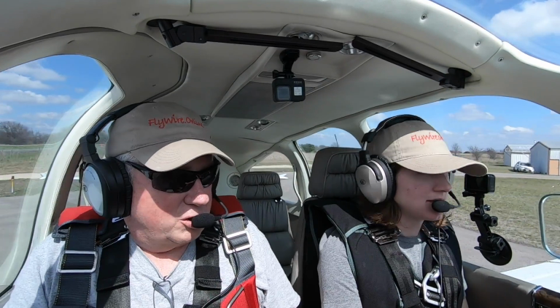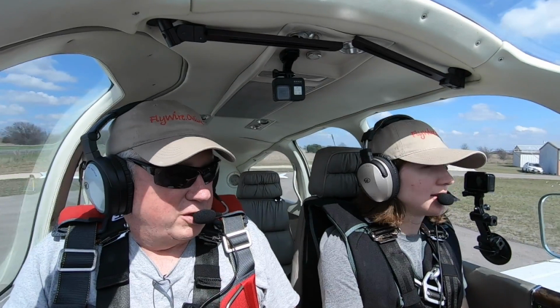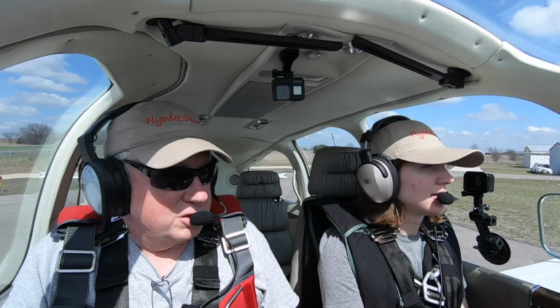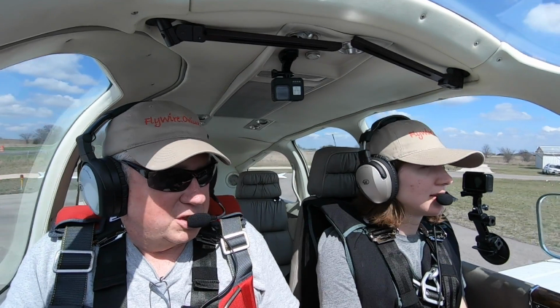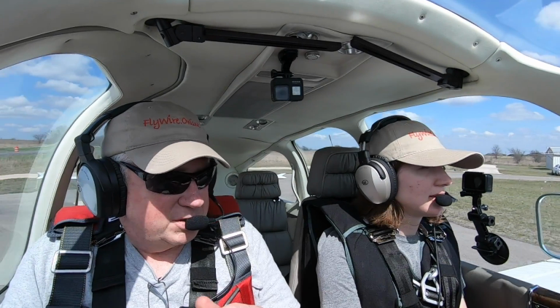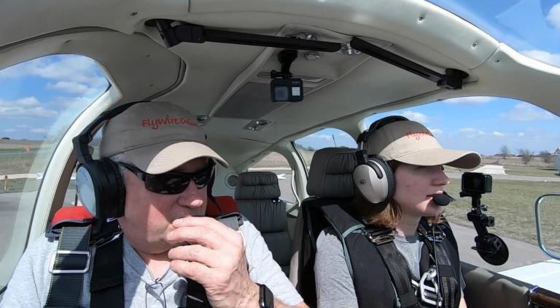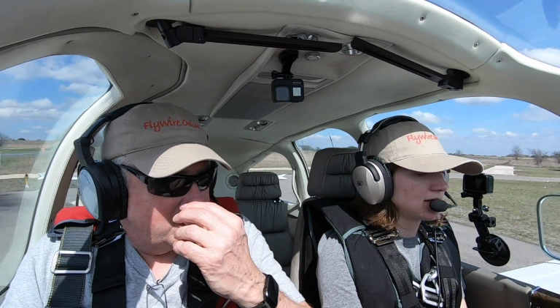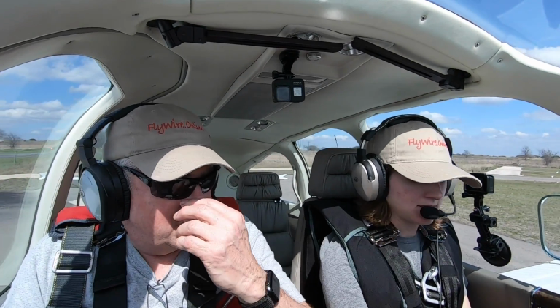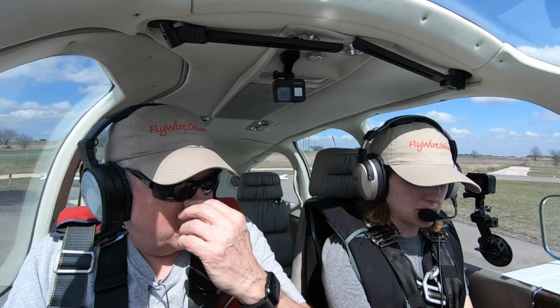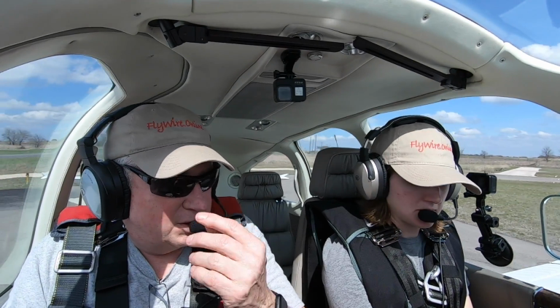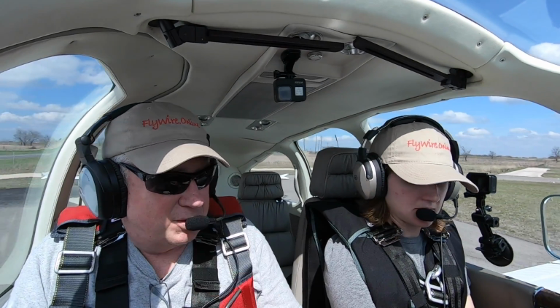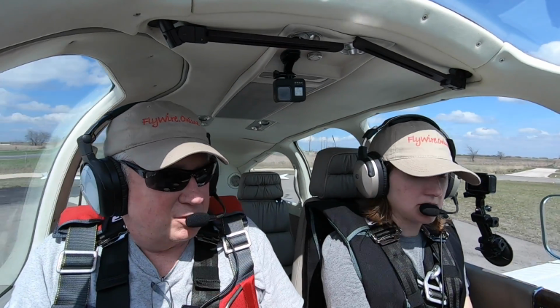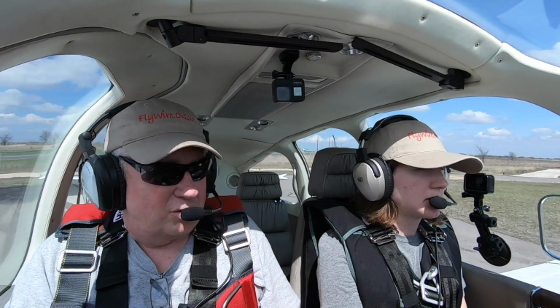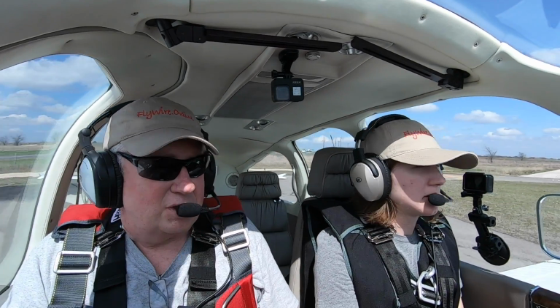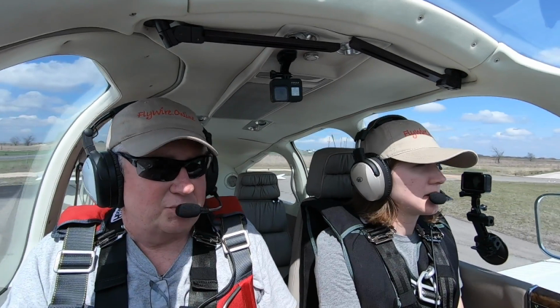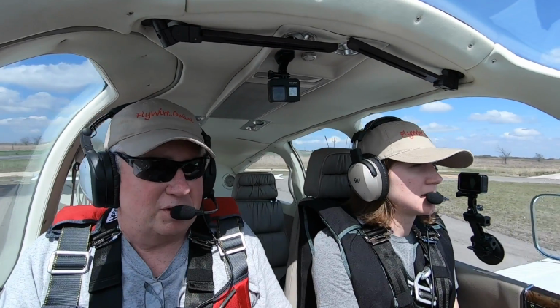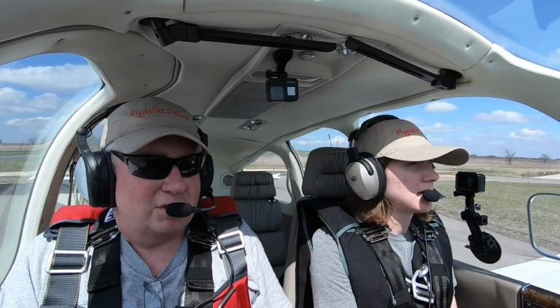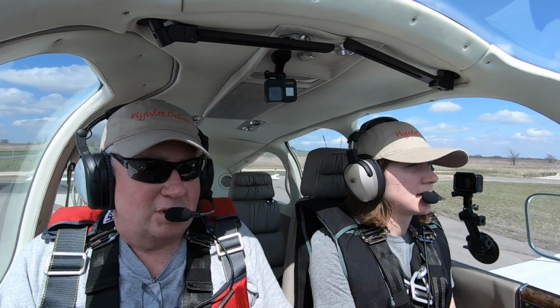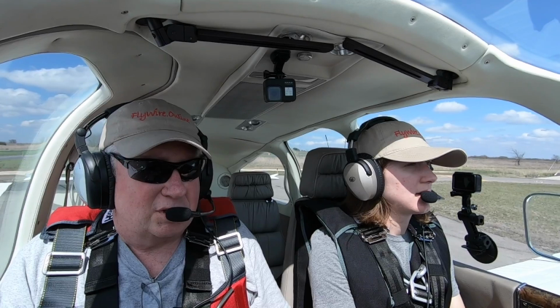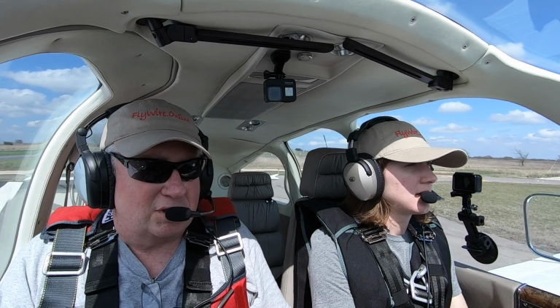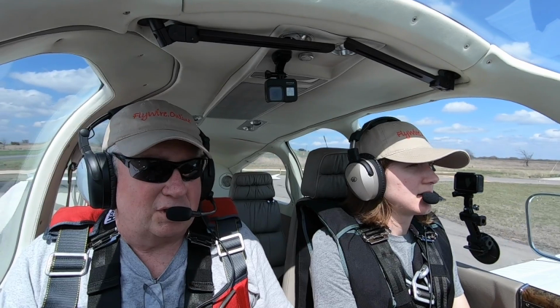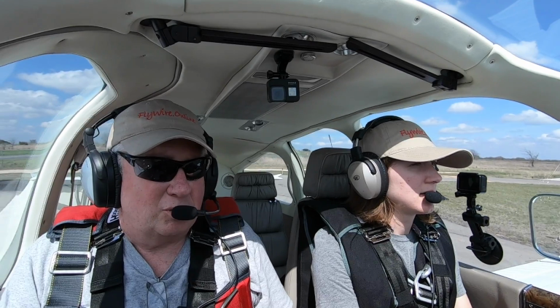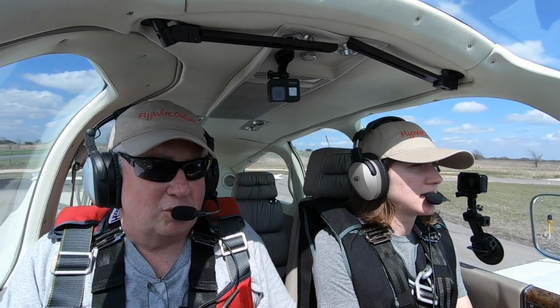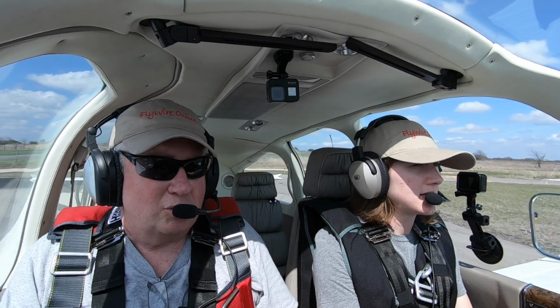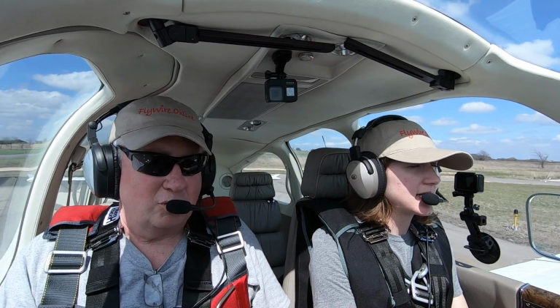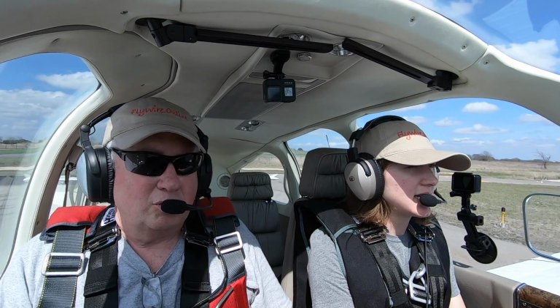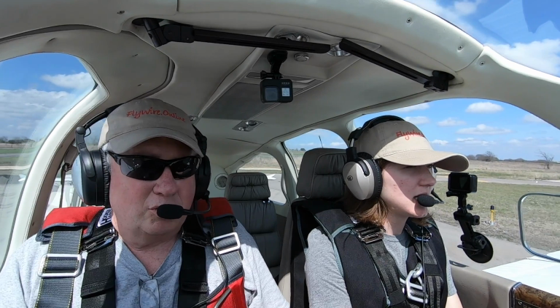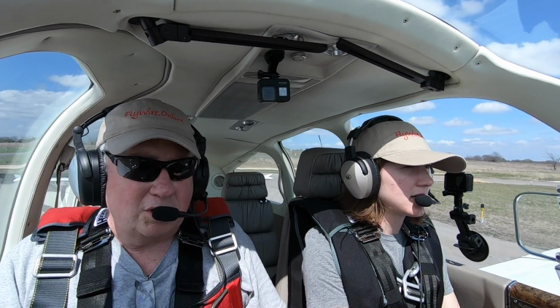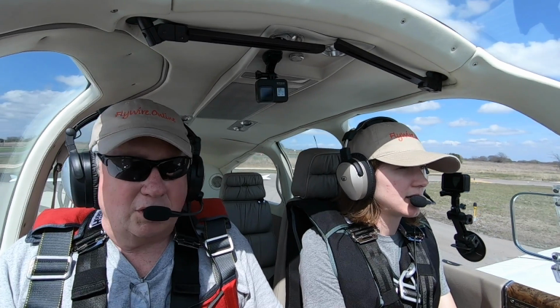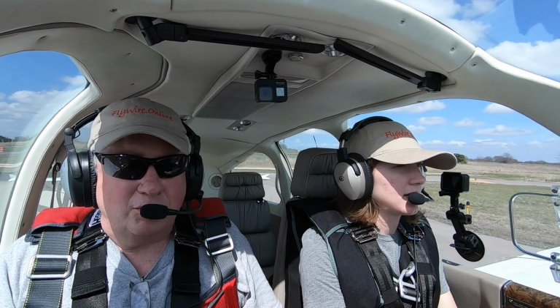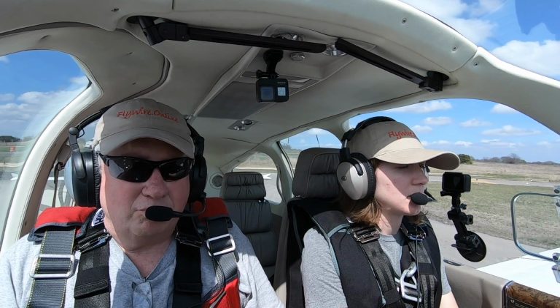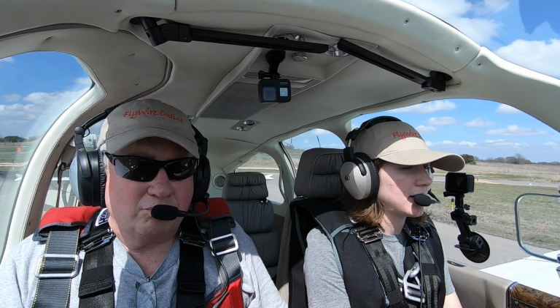Everything's the same as the 836, except the rotate speed — 60 knots.